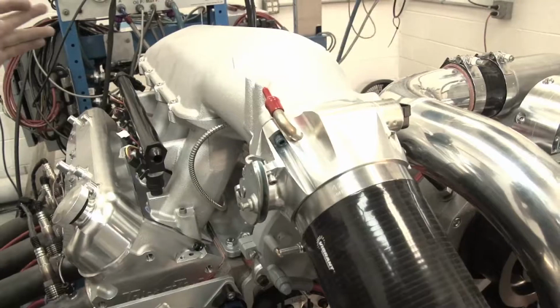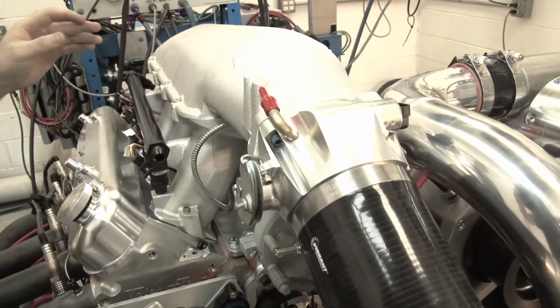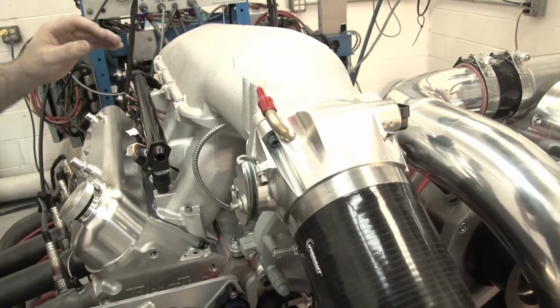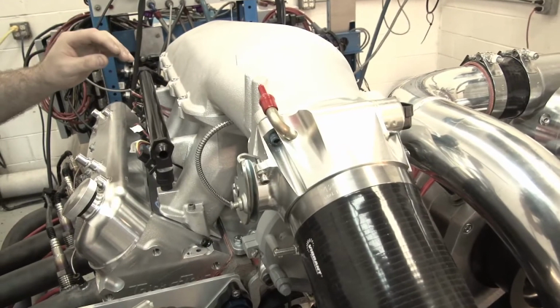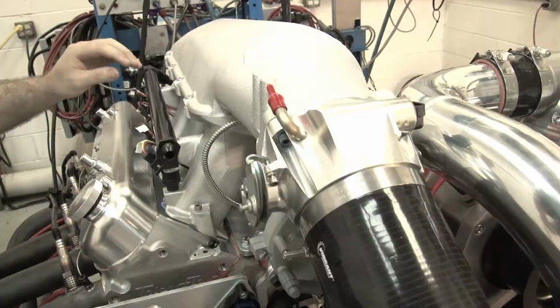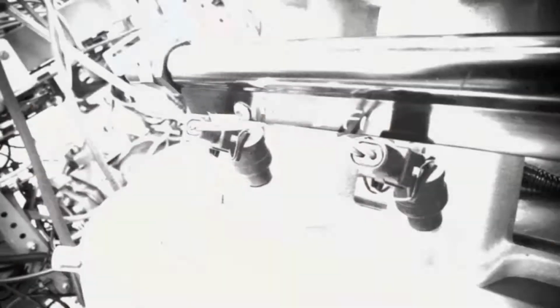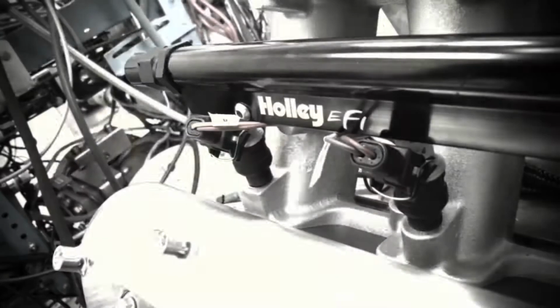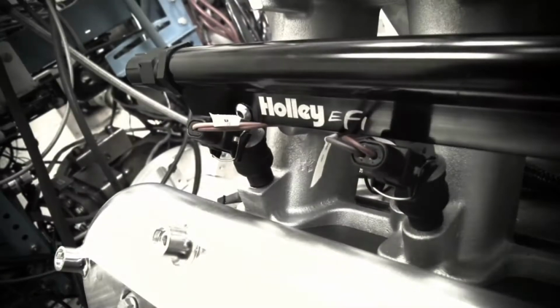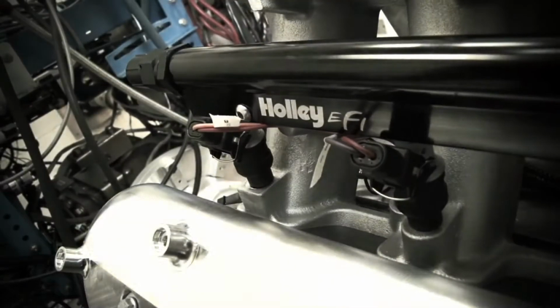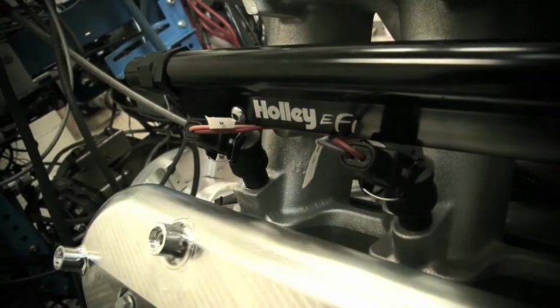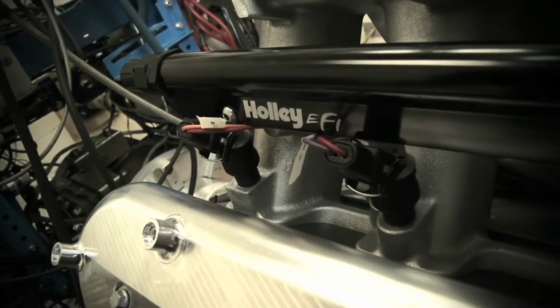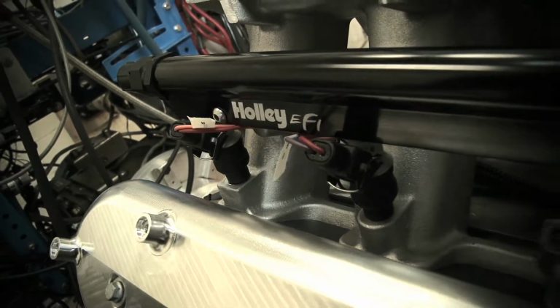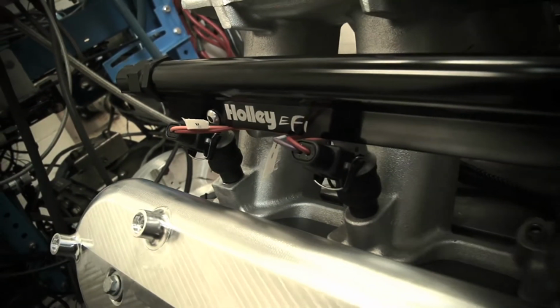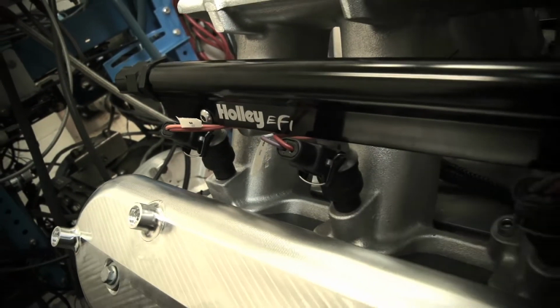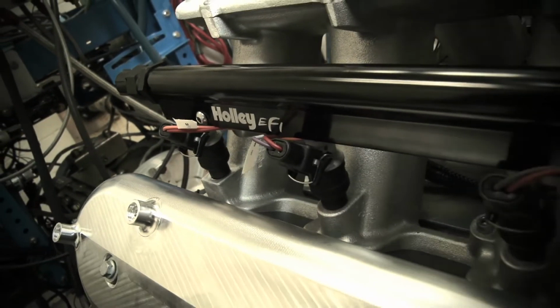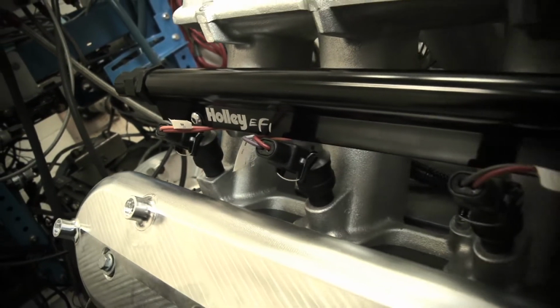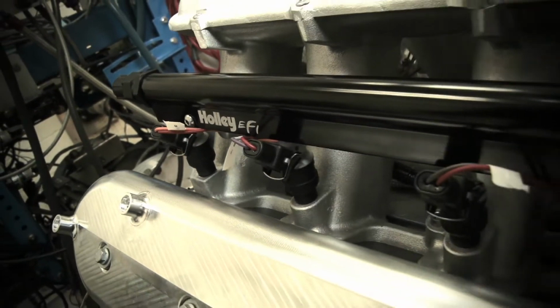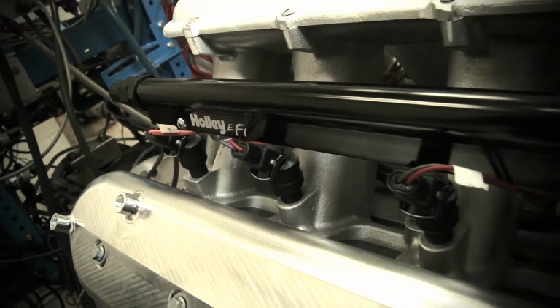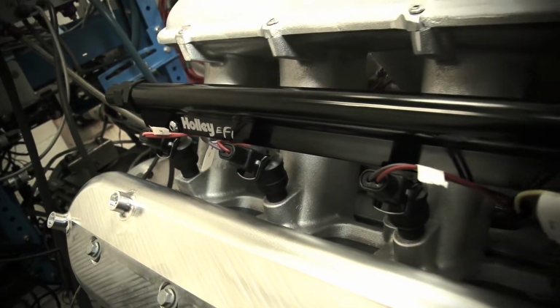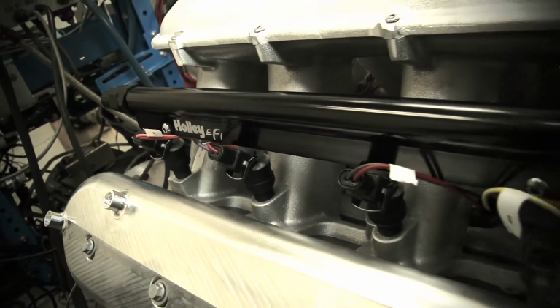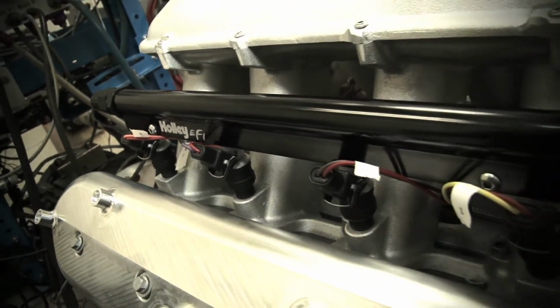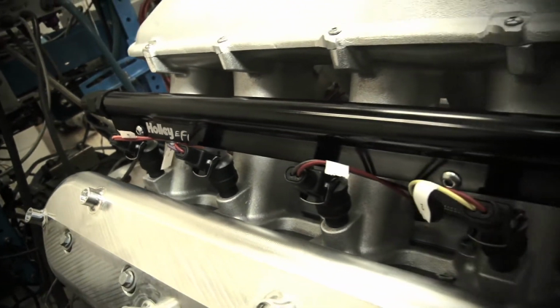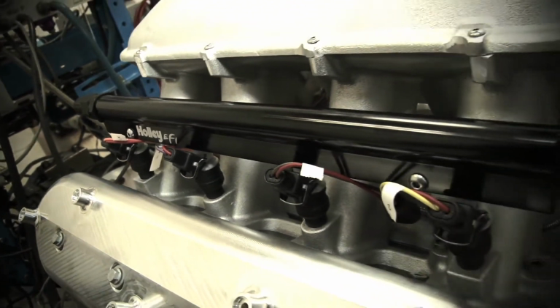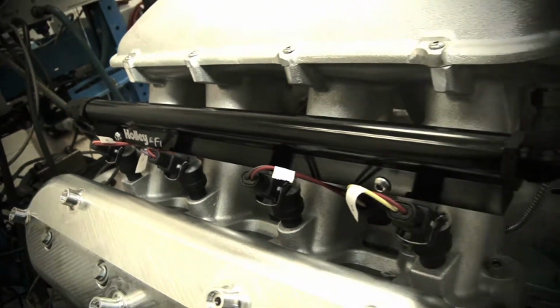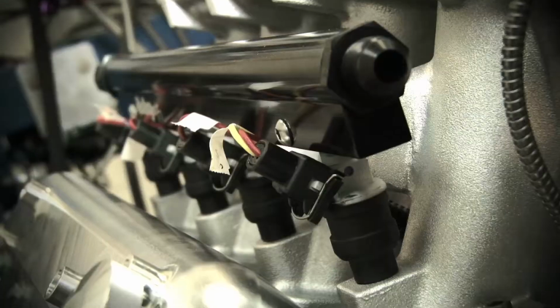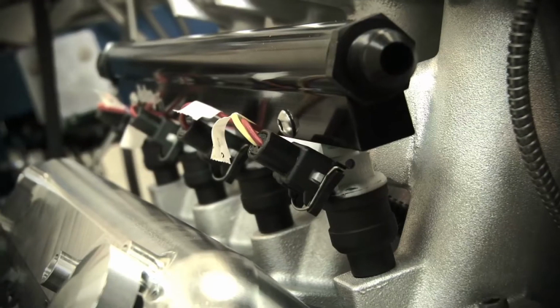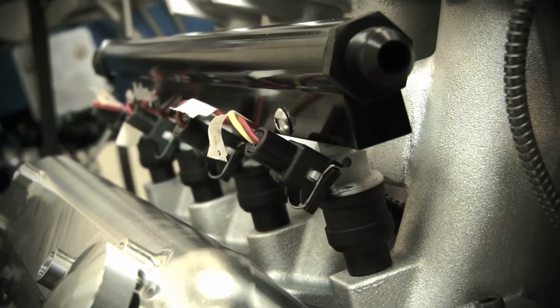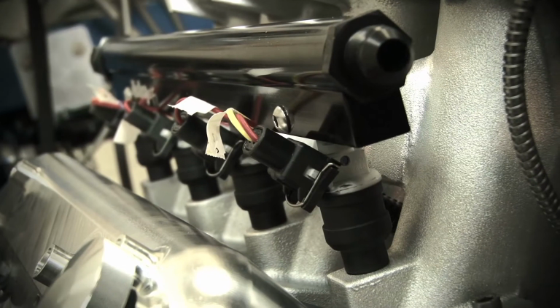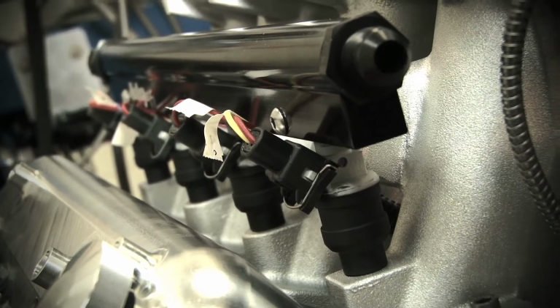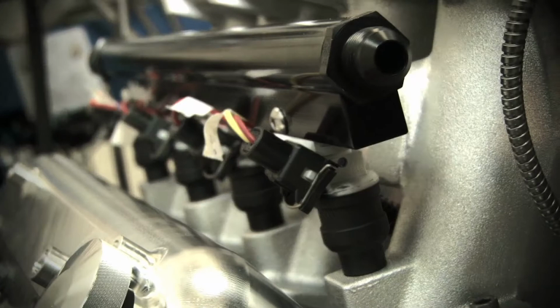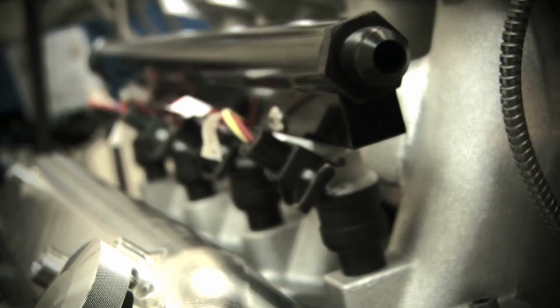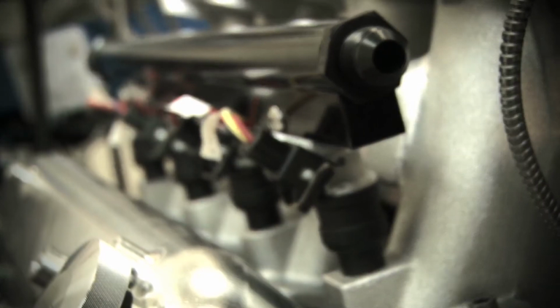Holley also supplied the high flow fuel rails — good pieces. FAST 160 pound injectors.